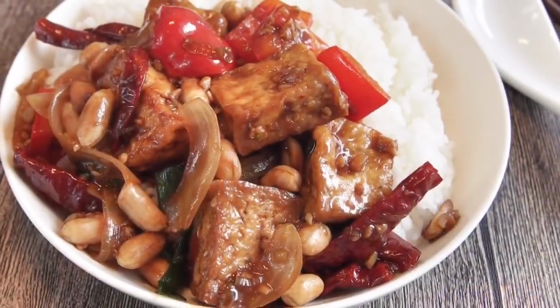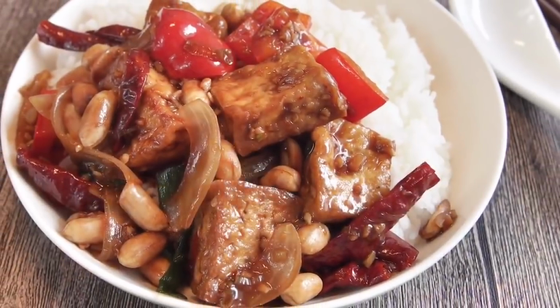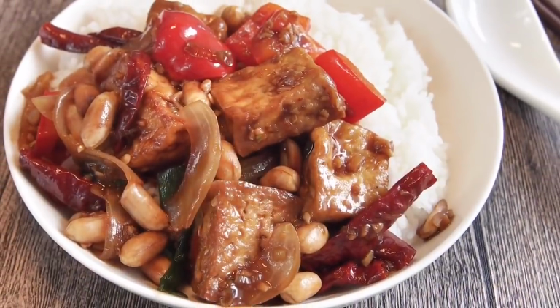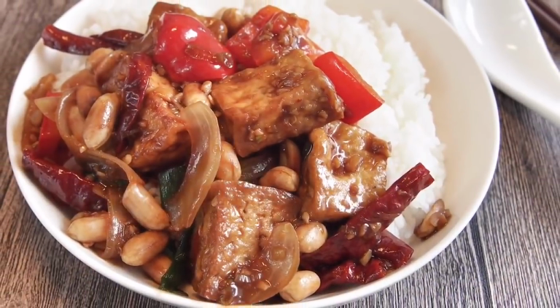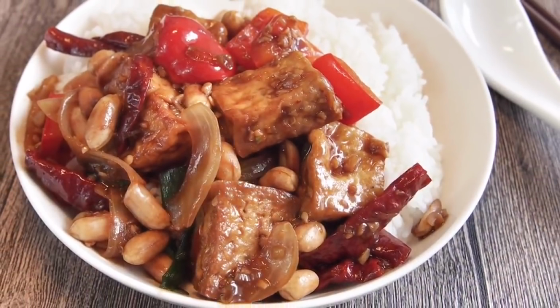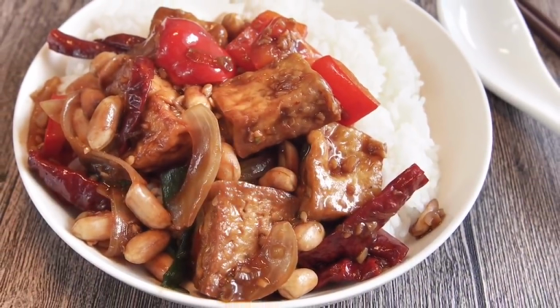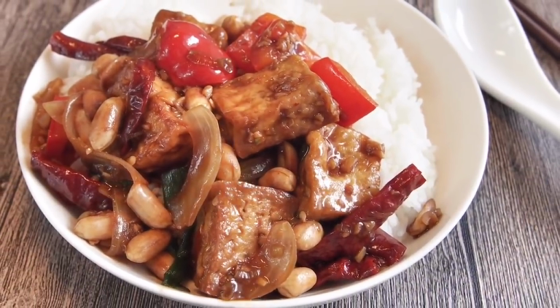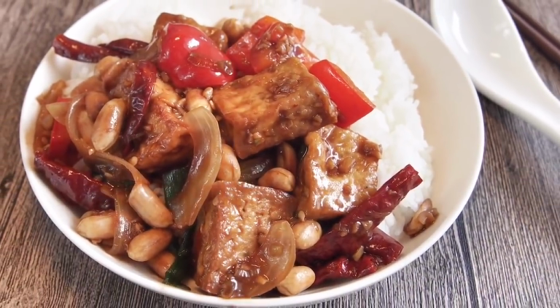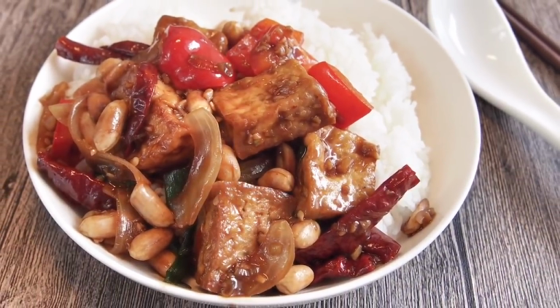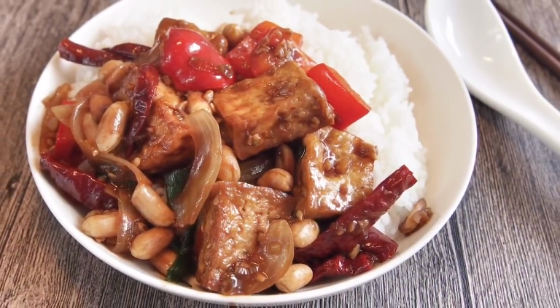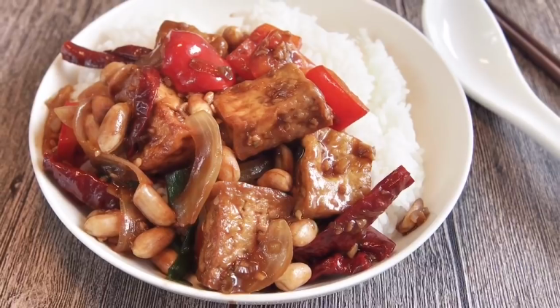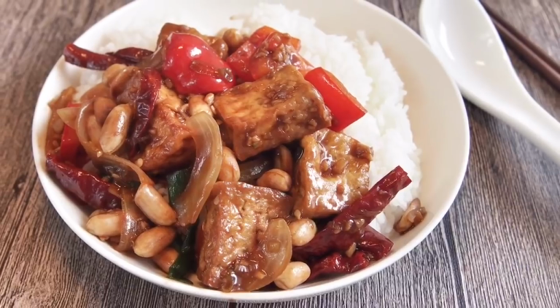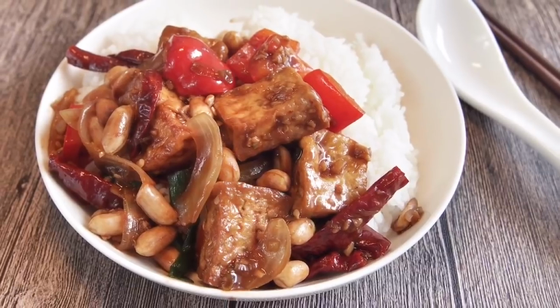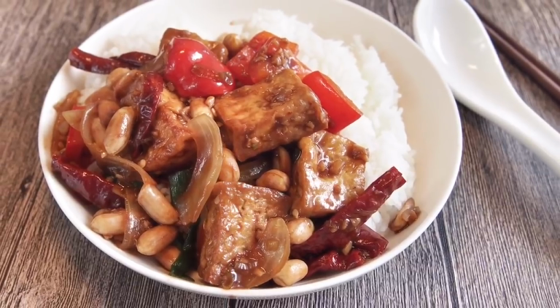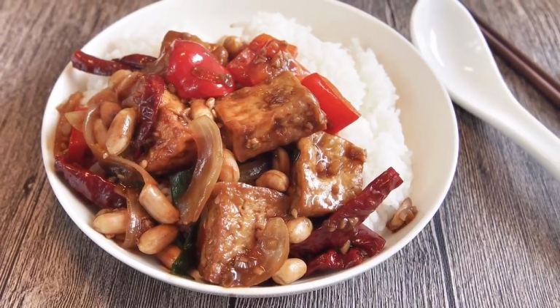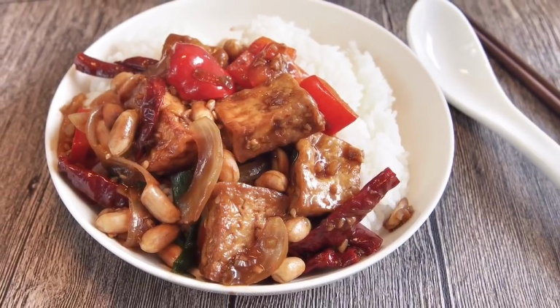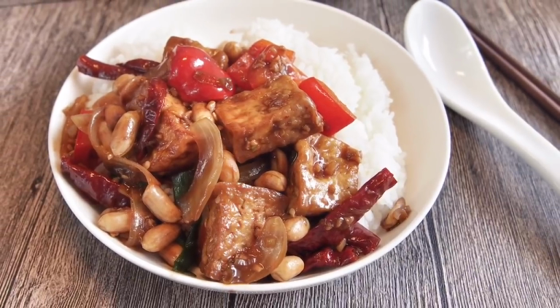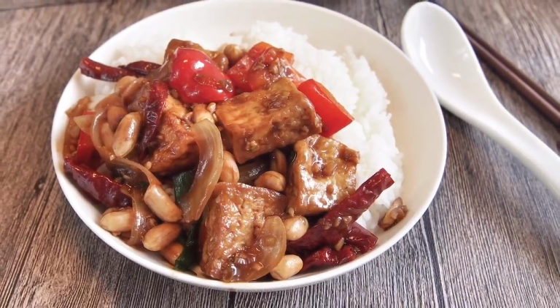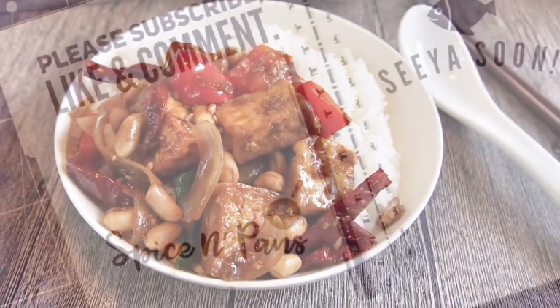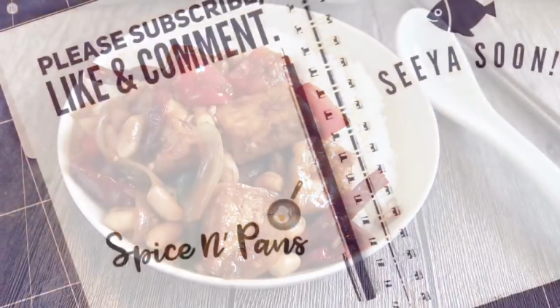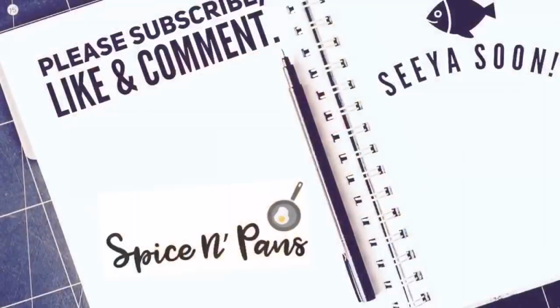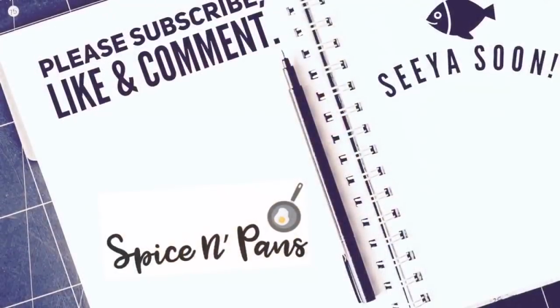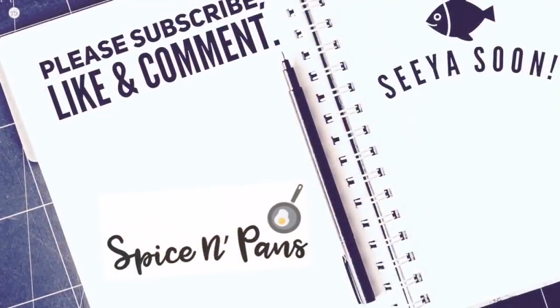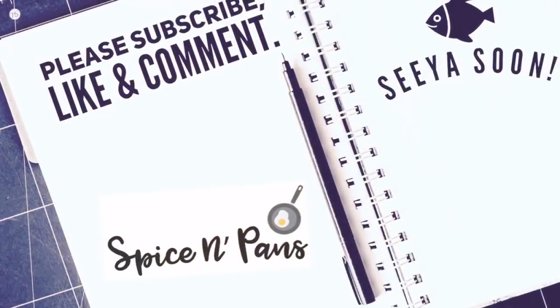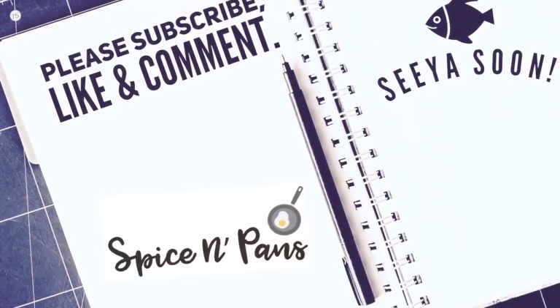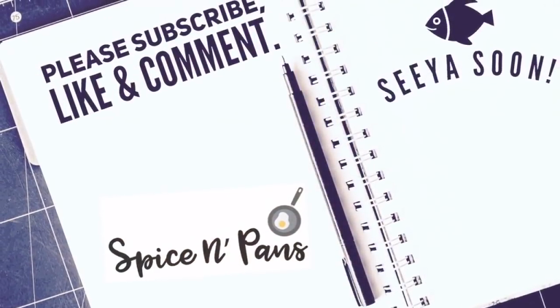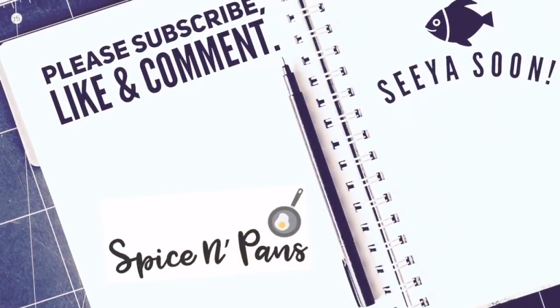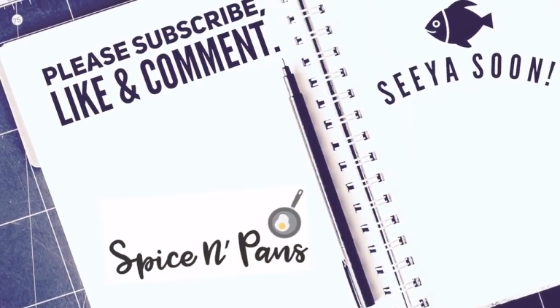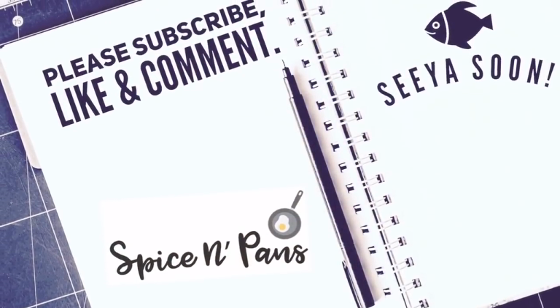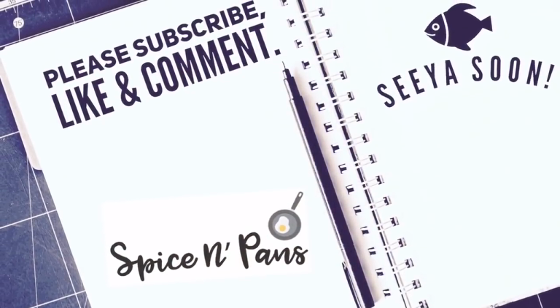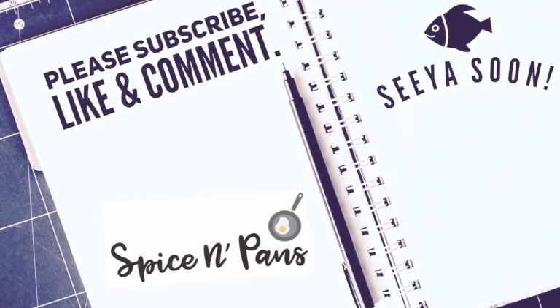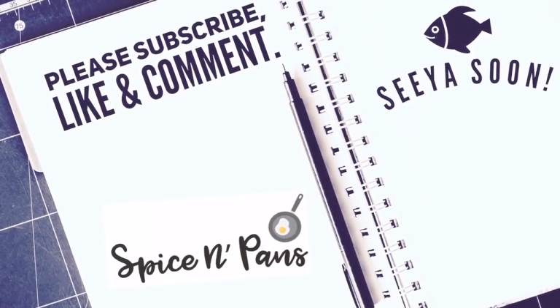So ladies and gentlemen, I hope you like our dish. Do click like on our video and do subscribe to our channel. Thank you for watching.